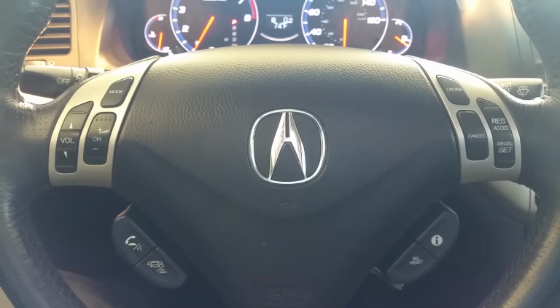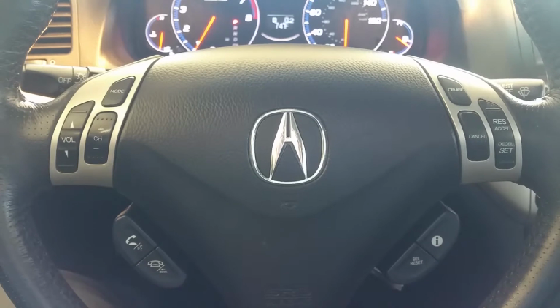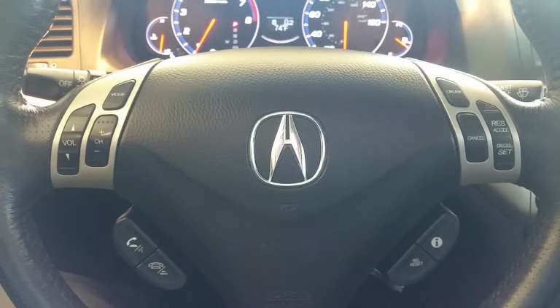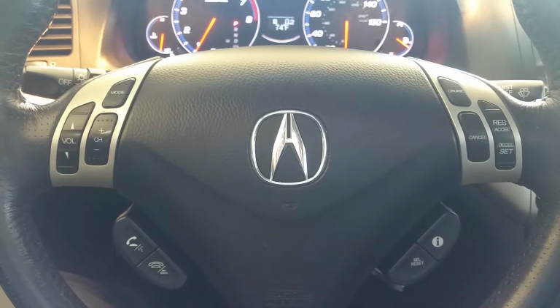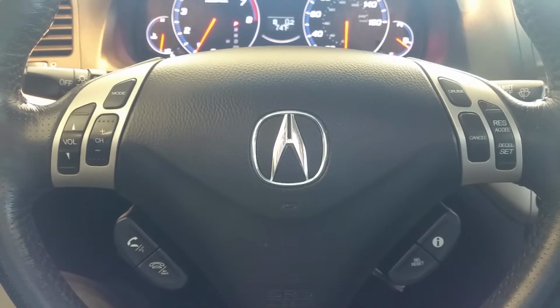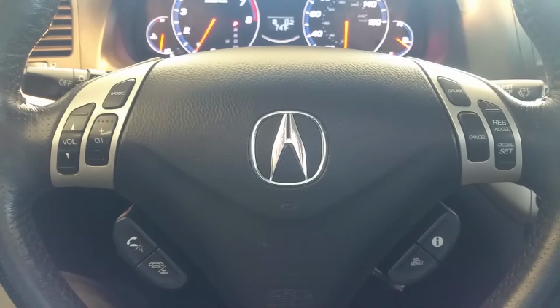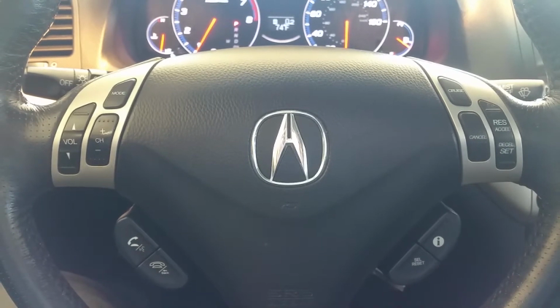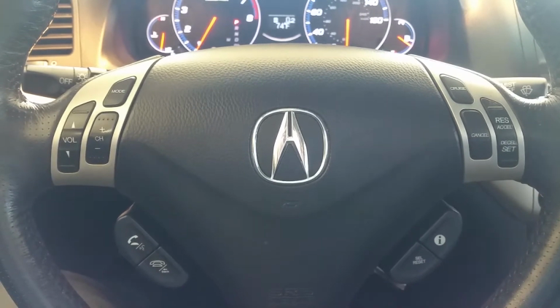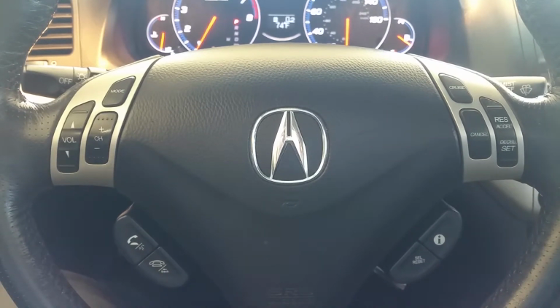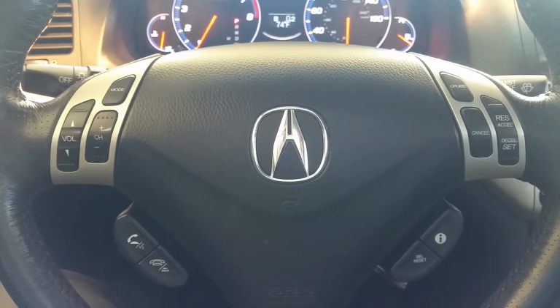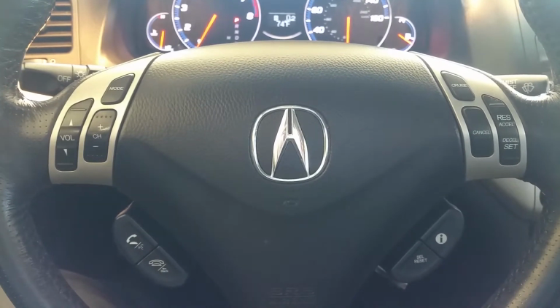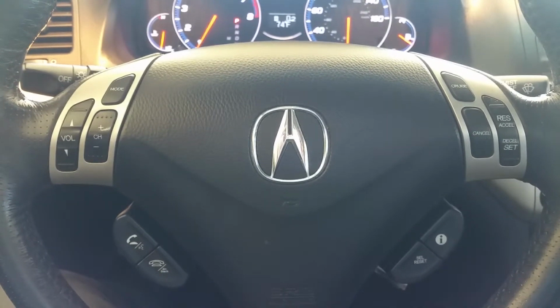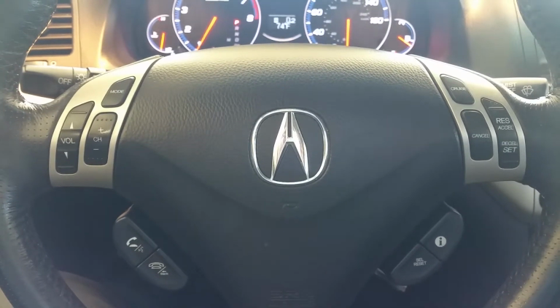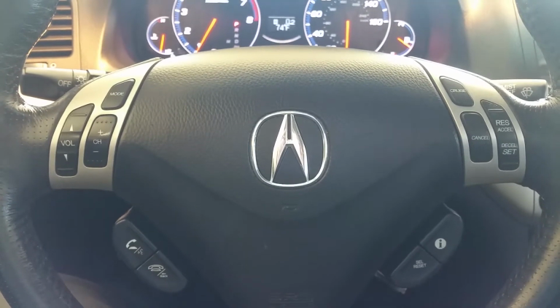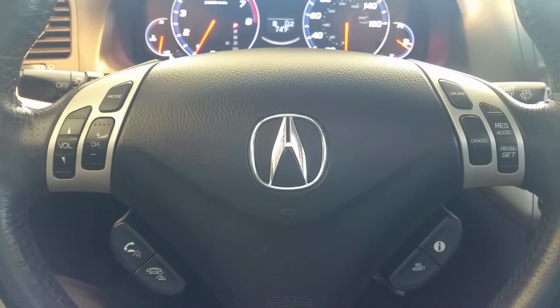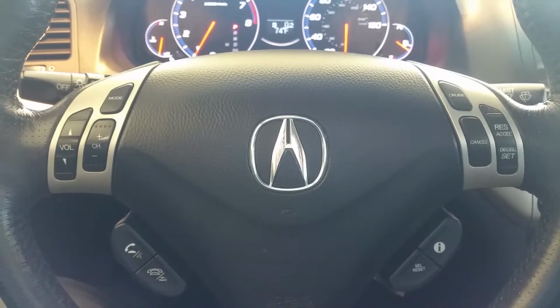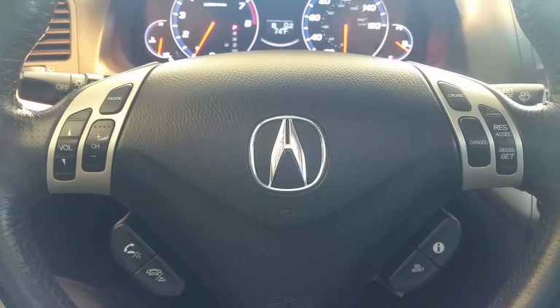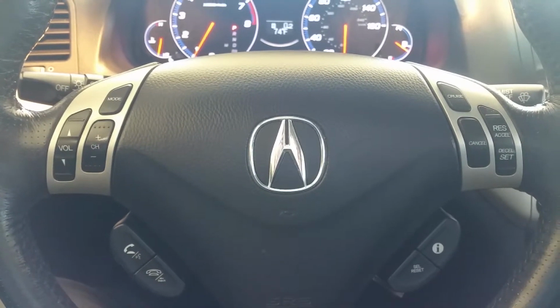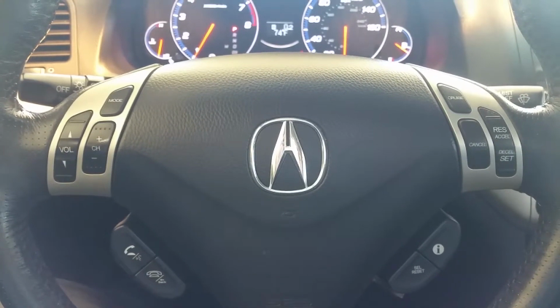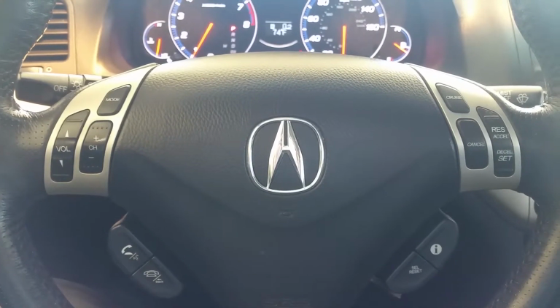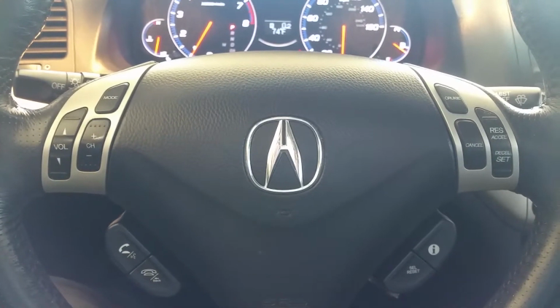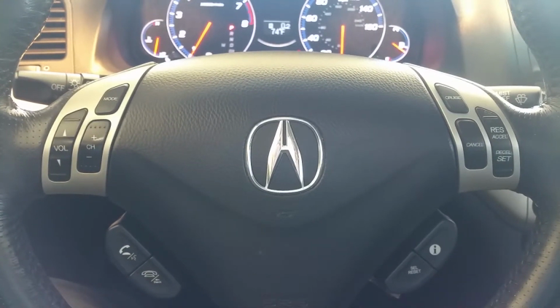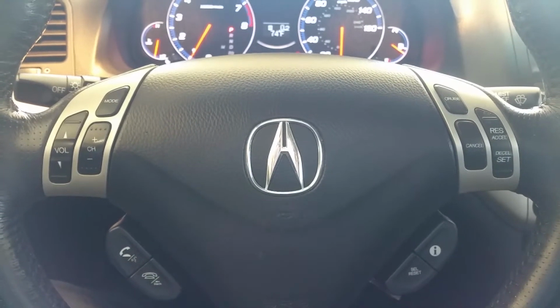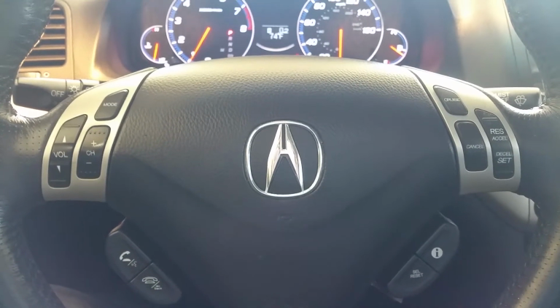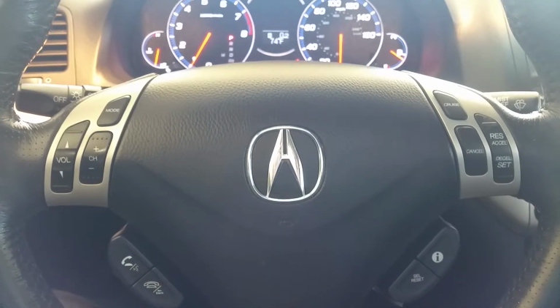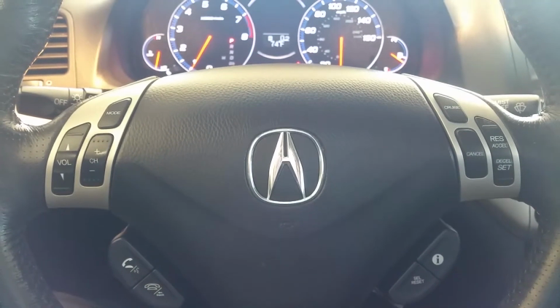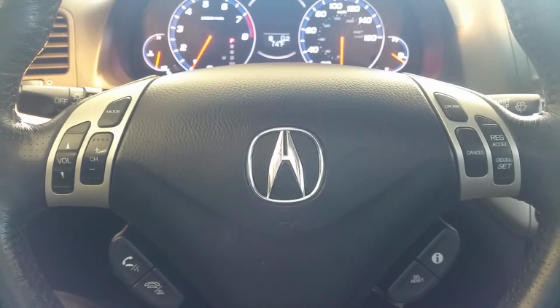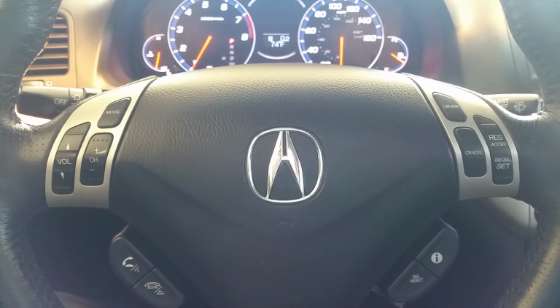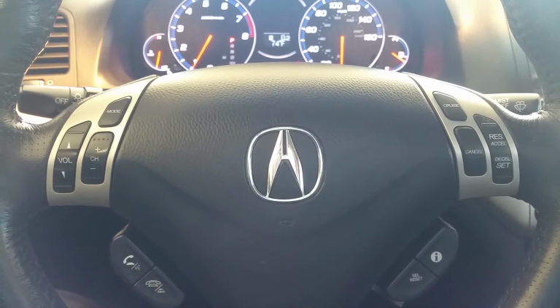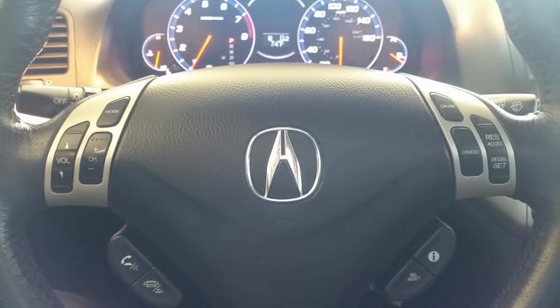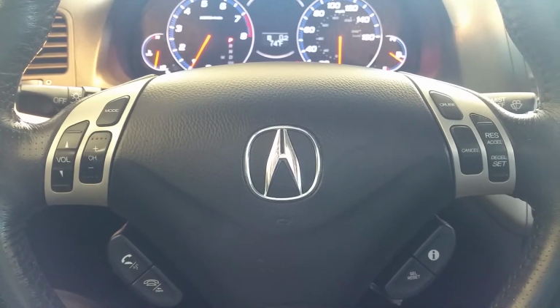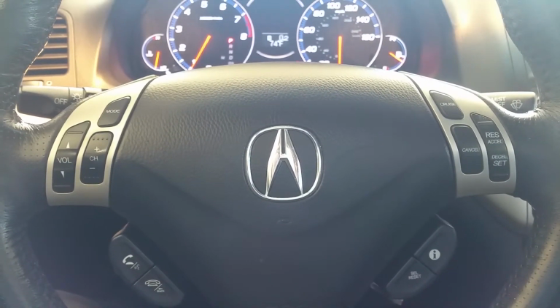If you want to come in and have a look at the car or you want to take it out for a test drive, please give us a call. Have a good day.